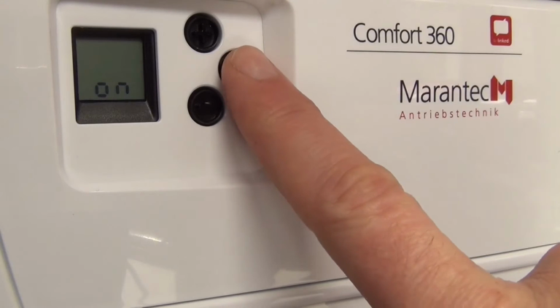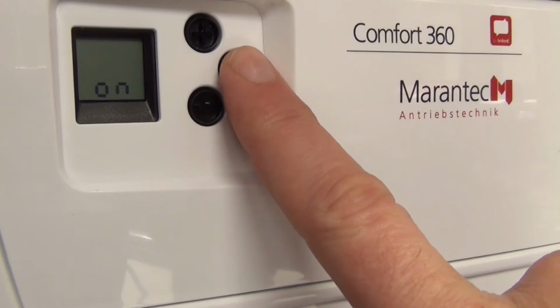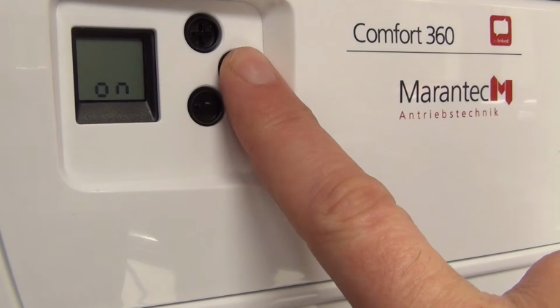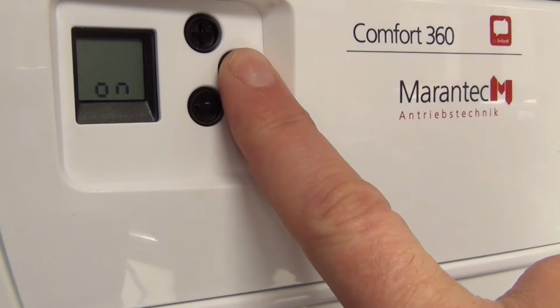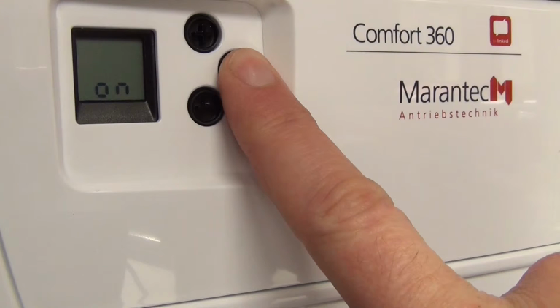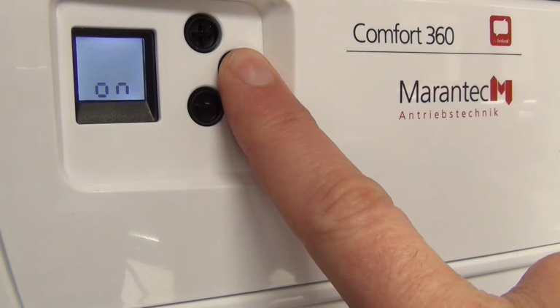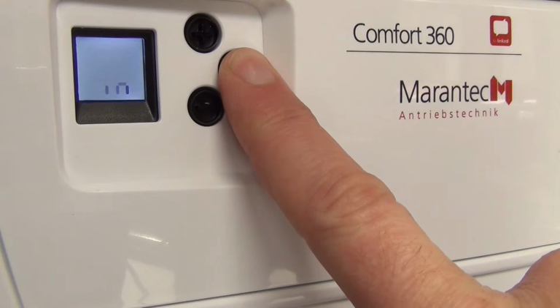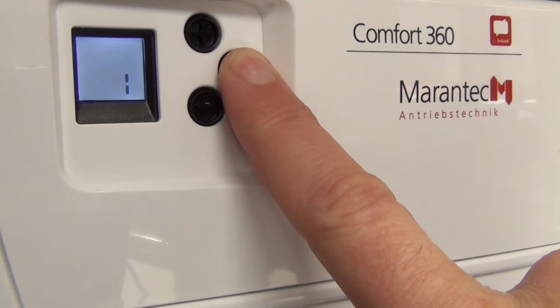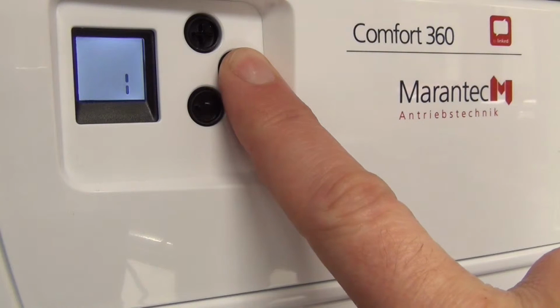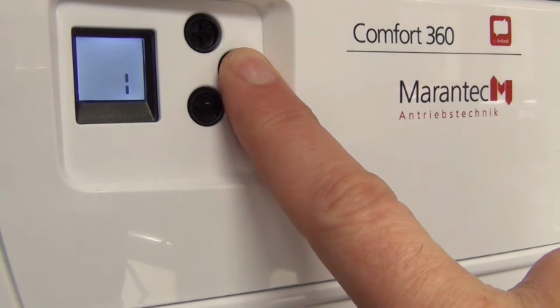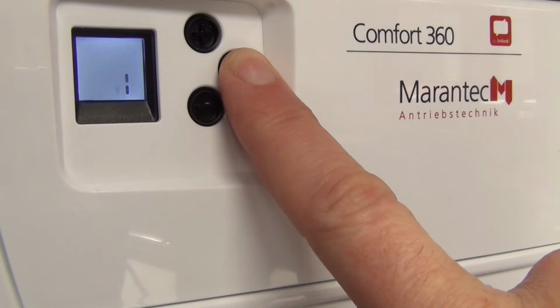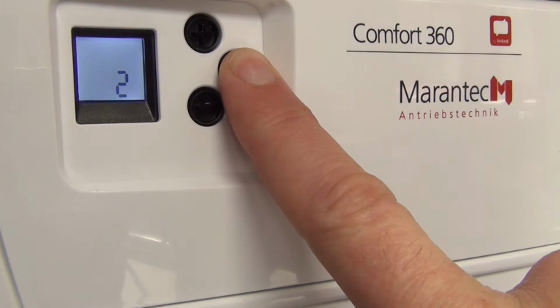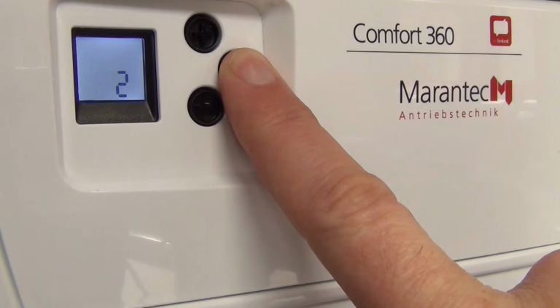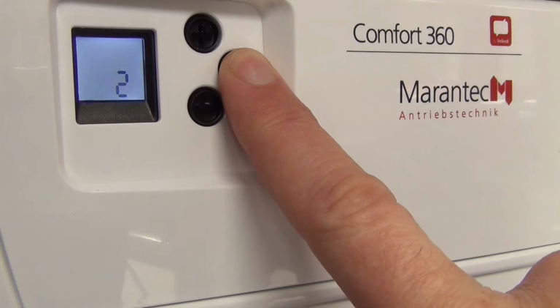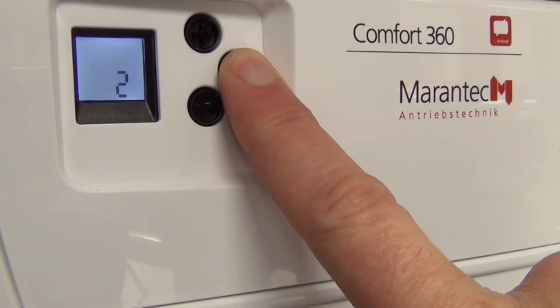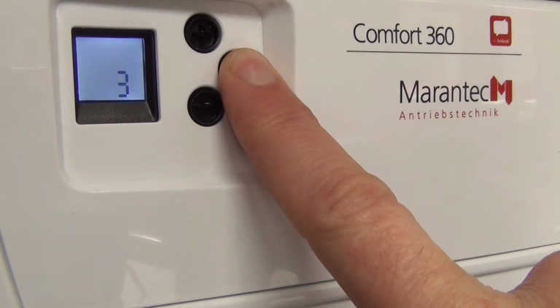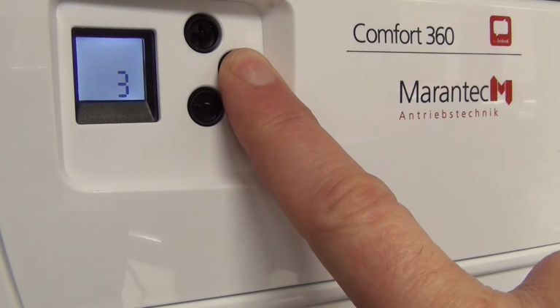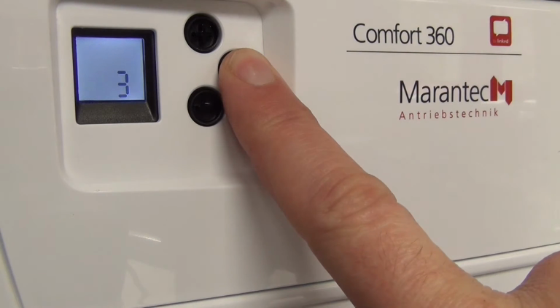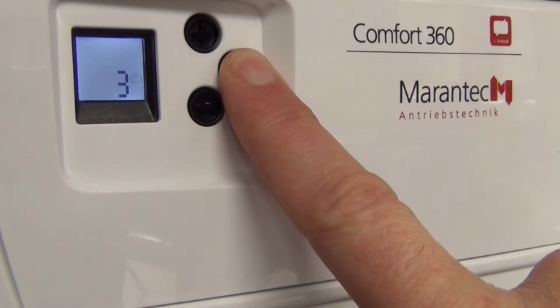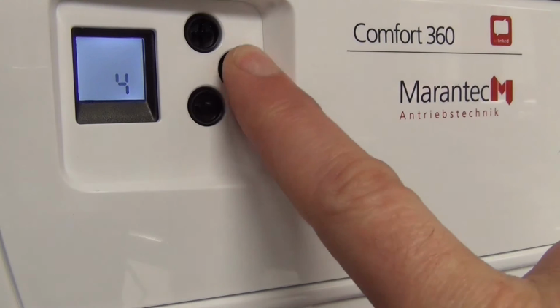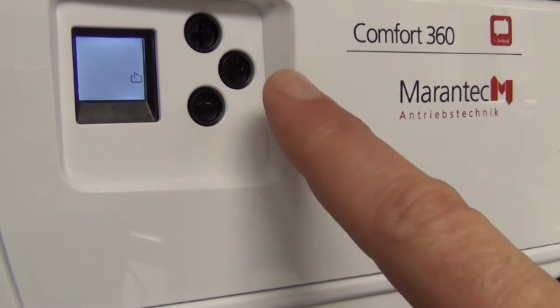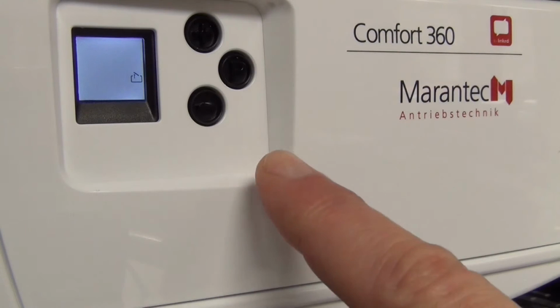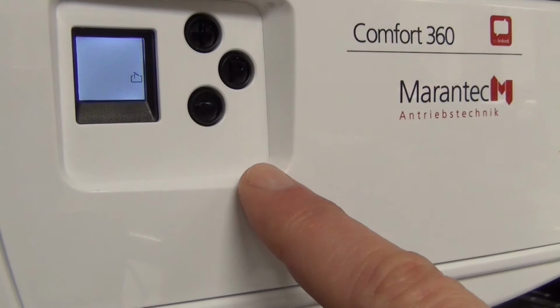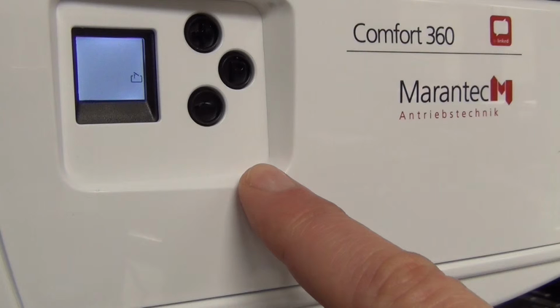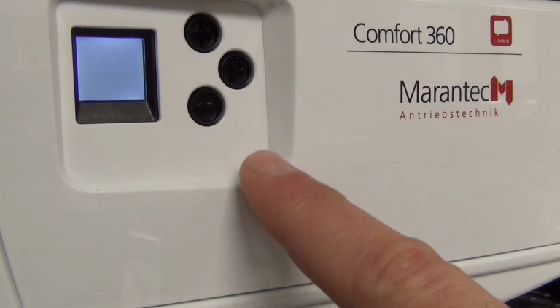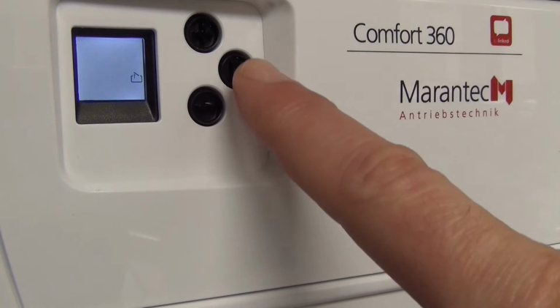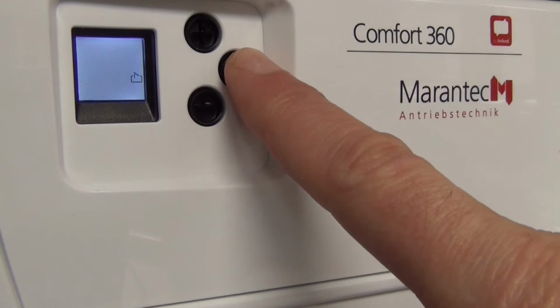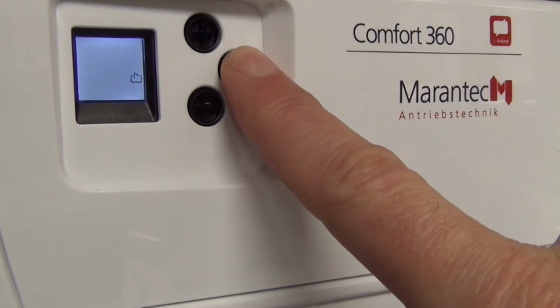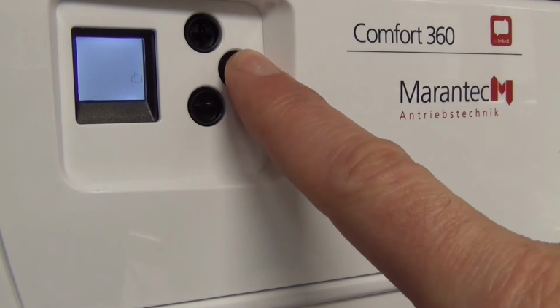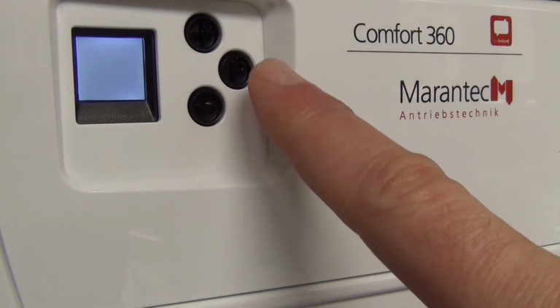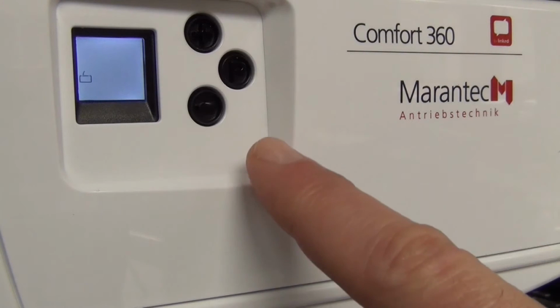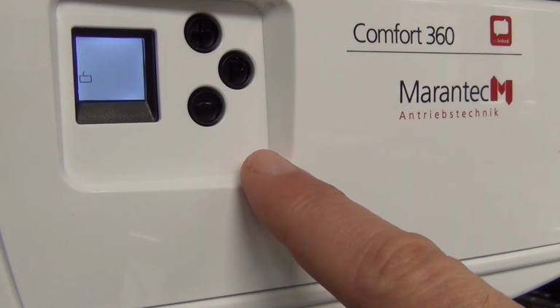Press and hold the programming button for 4 seconds, then press the button twice to open the radio menu.